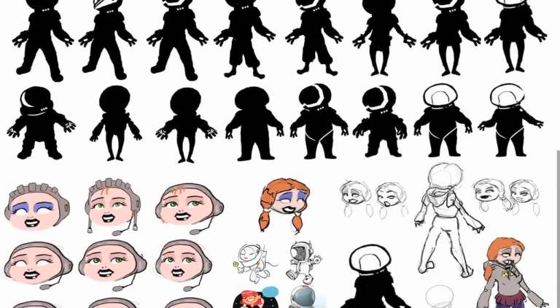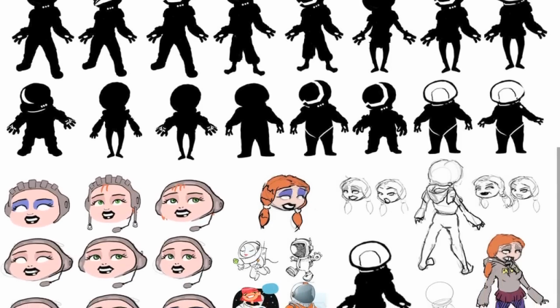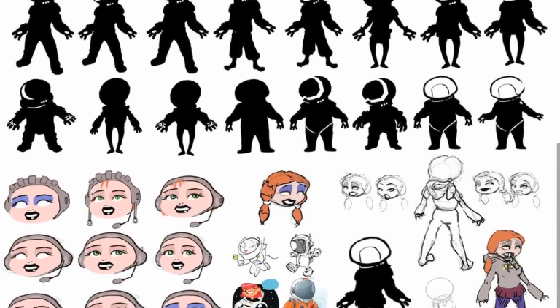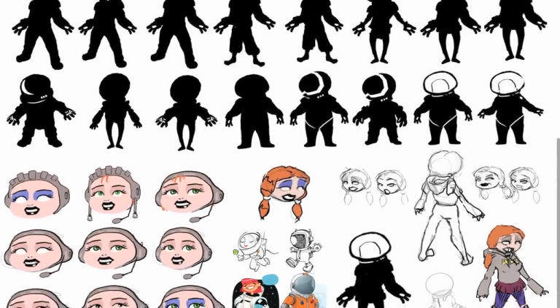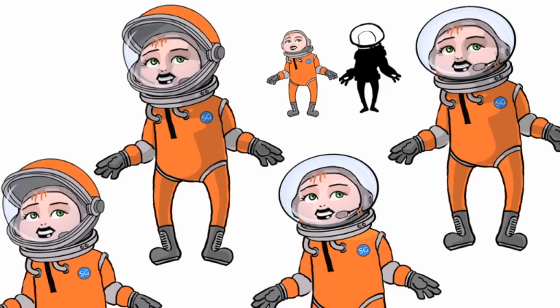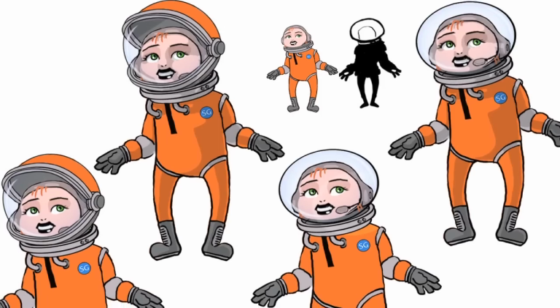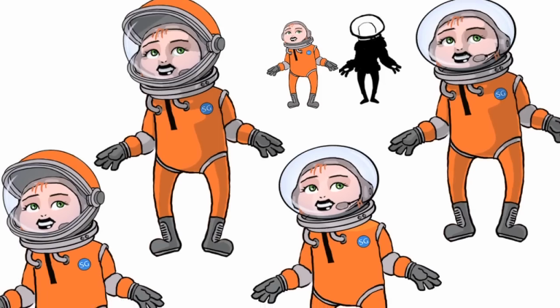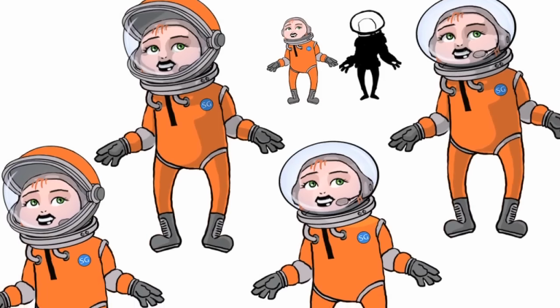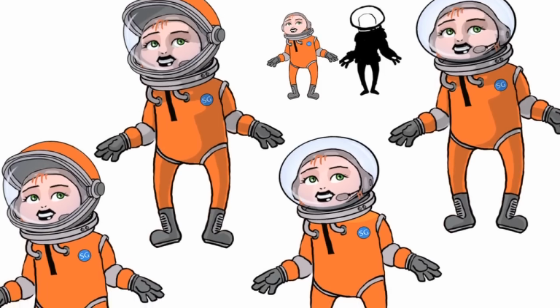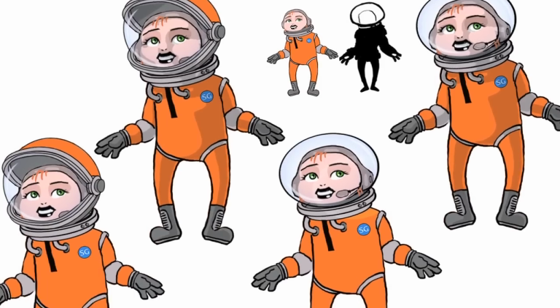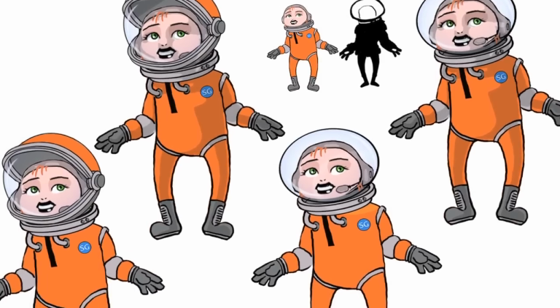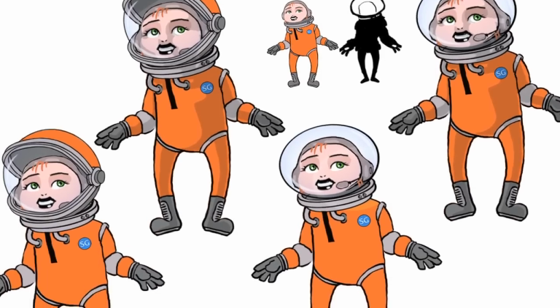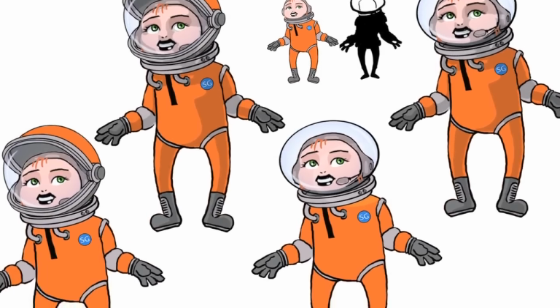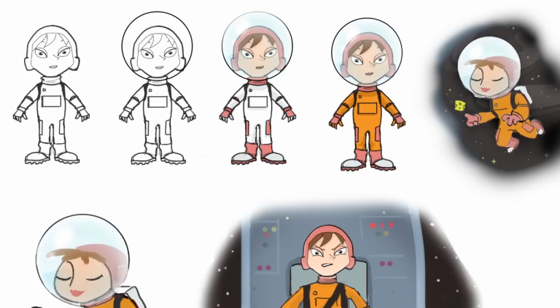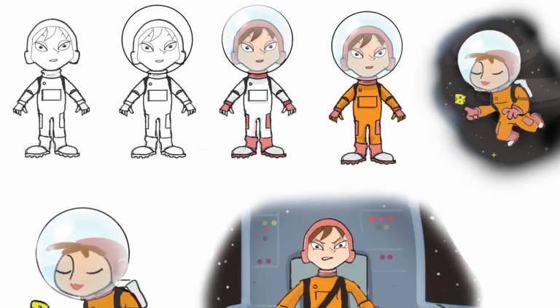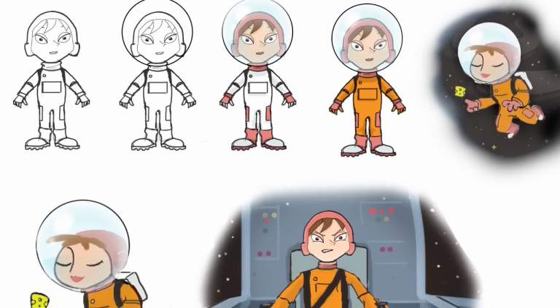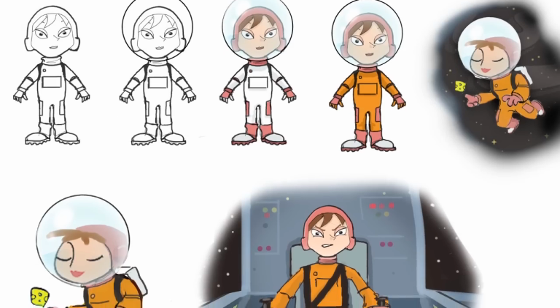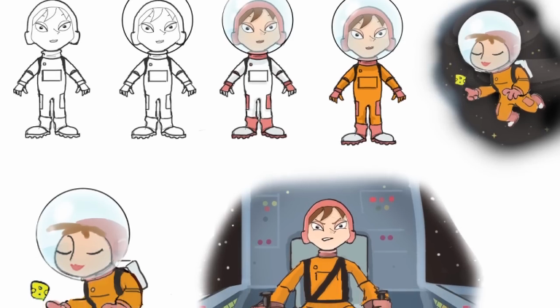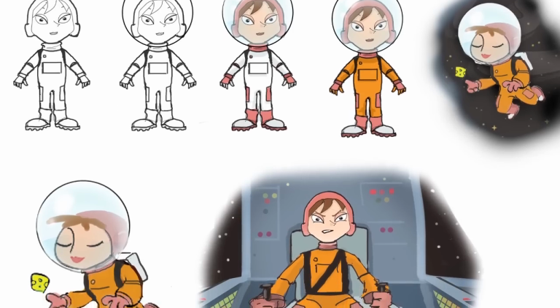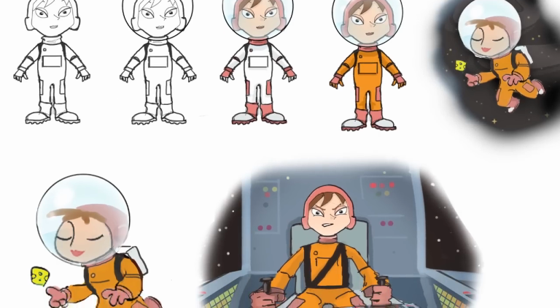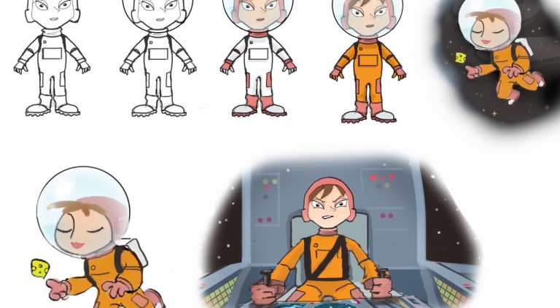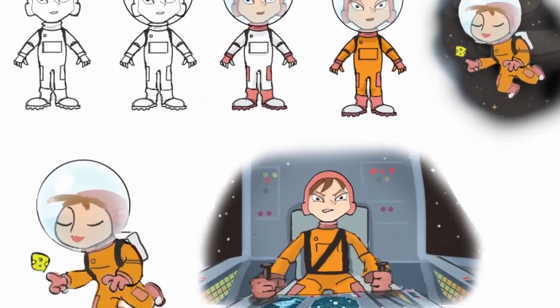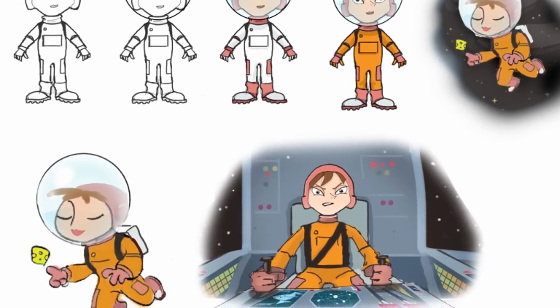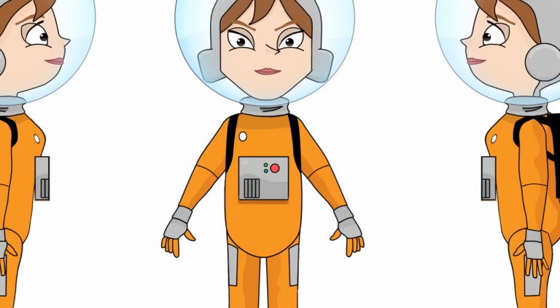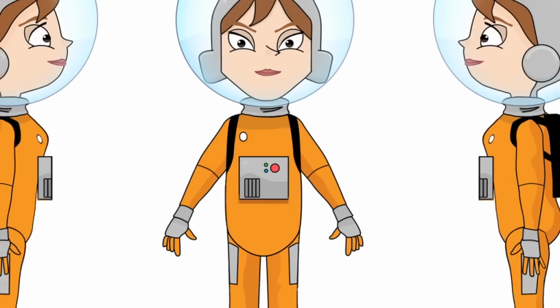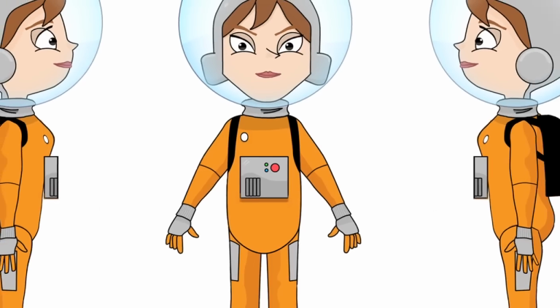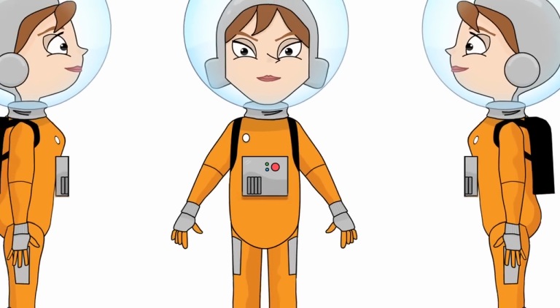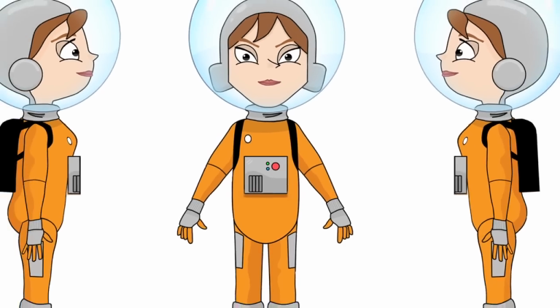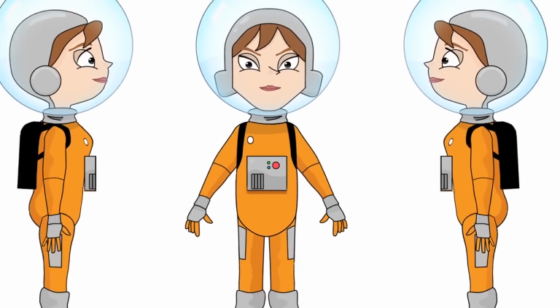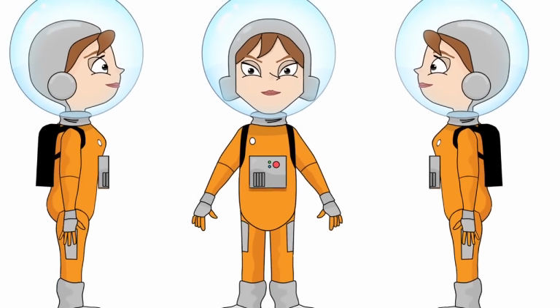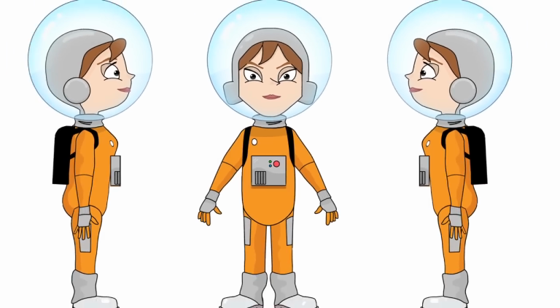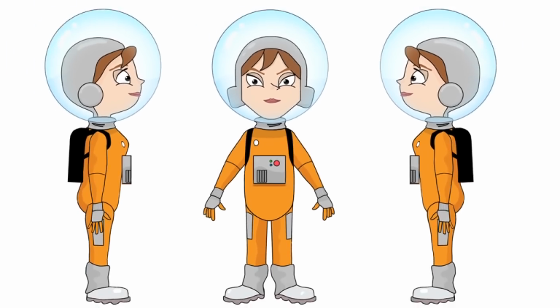Once we had the character fleshed out, we would paint it up in Photoshop and then export to After Effects for rigging.